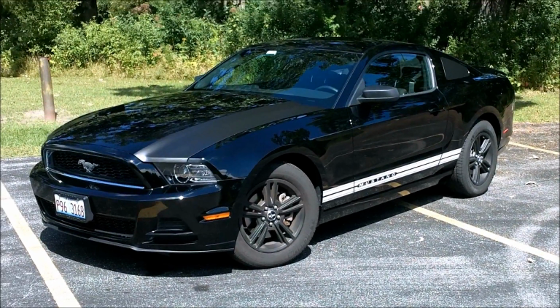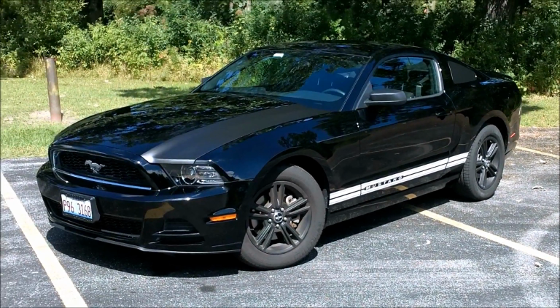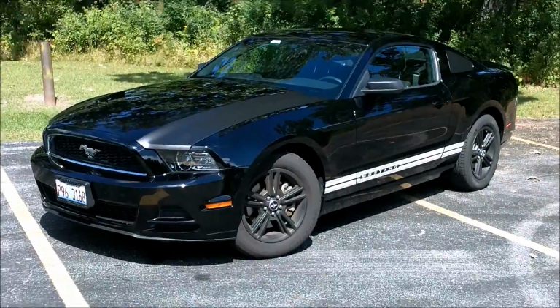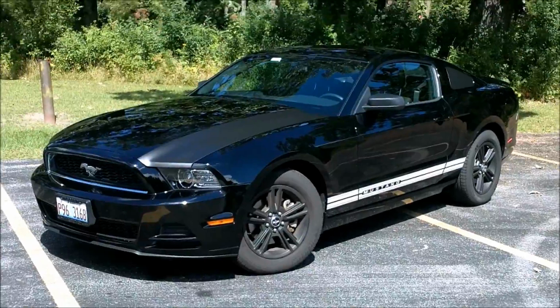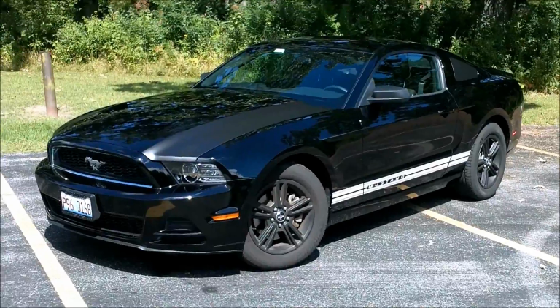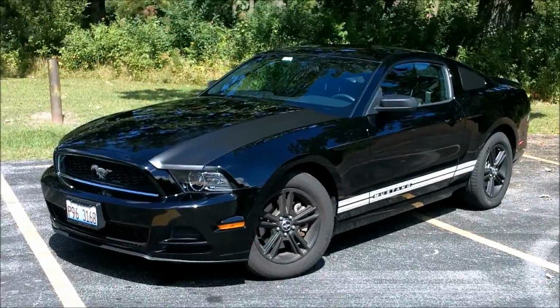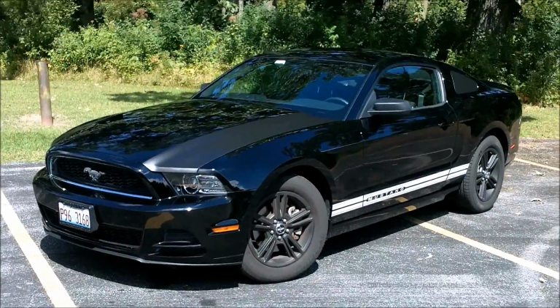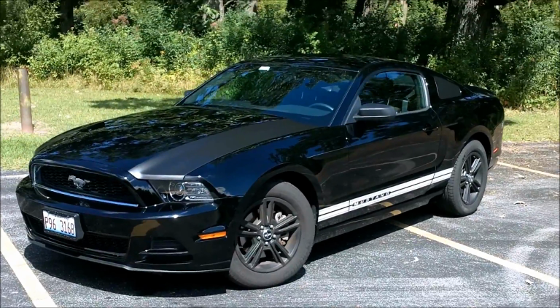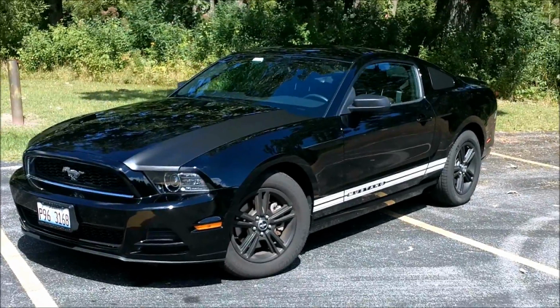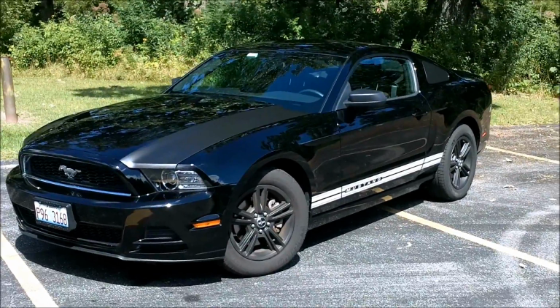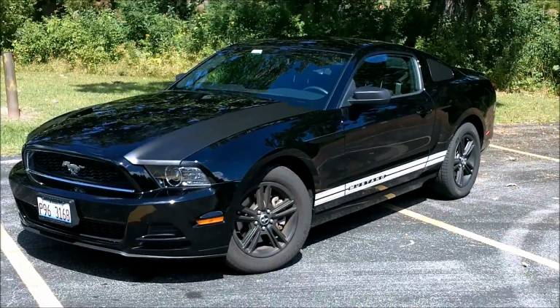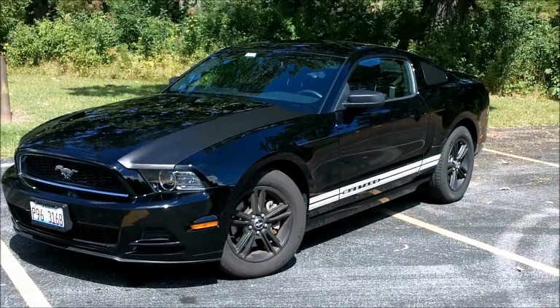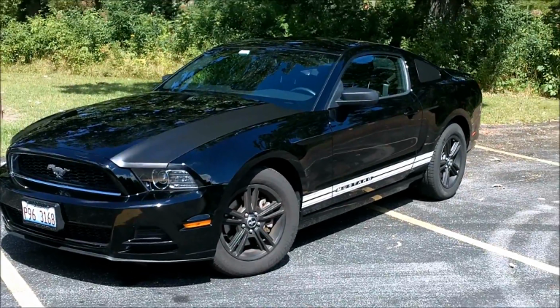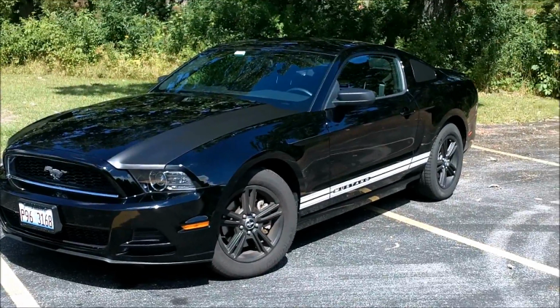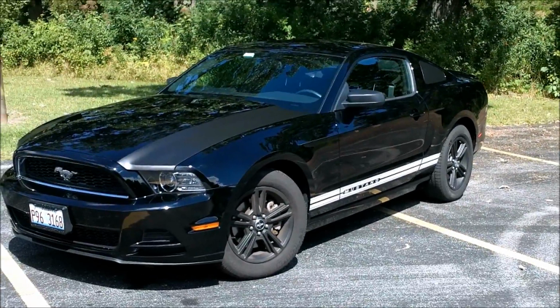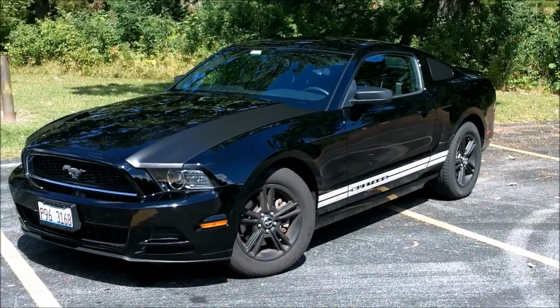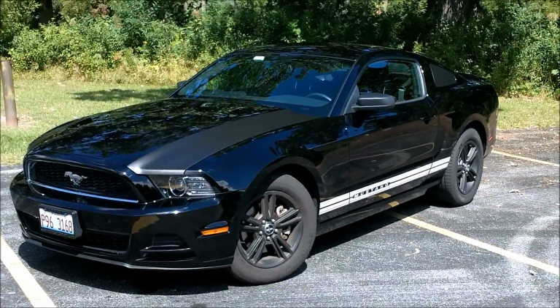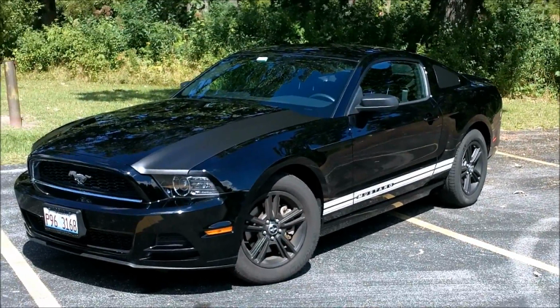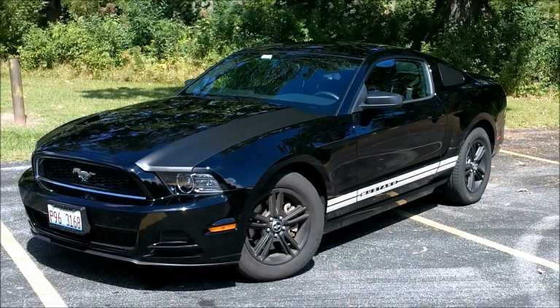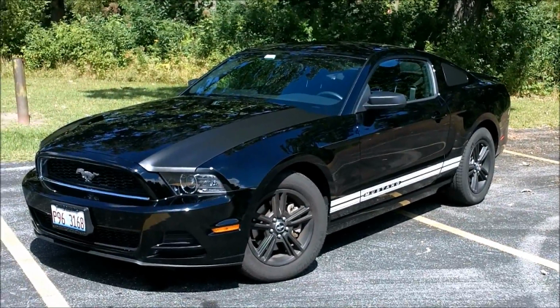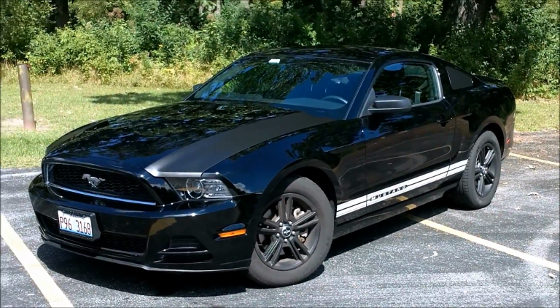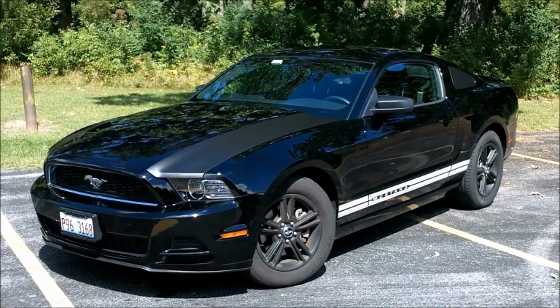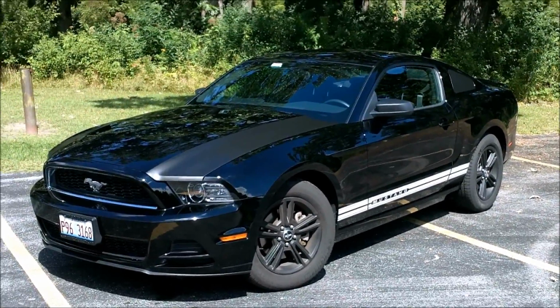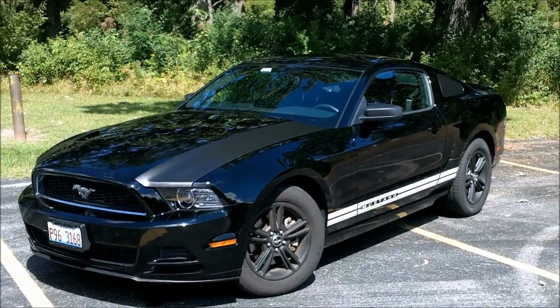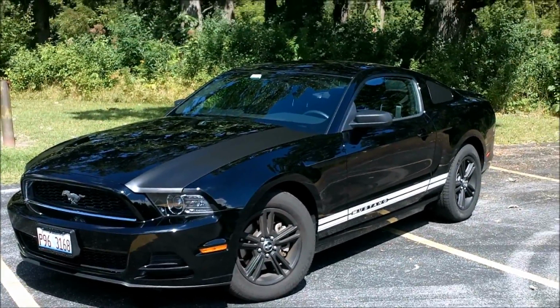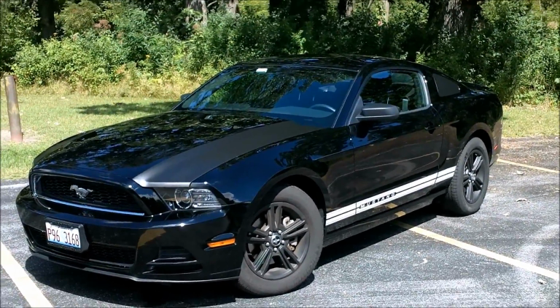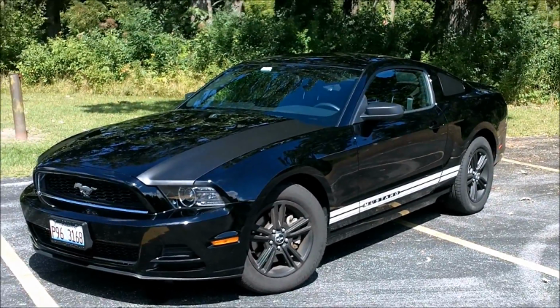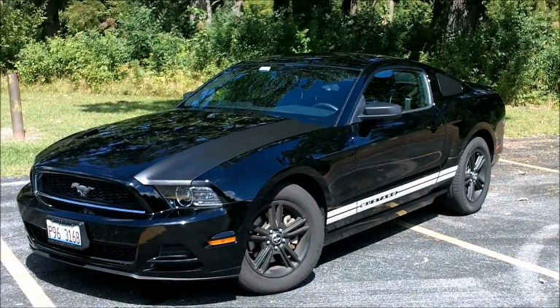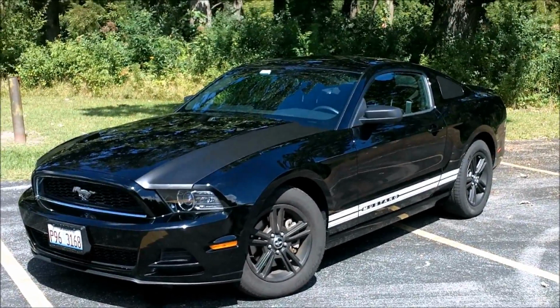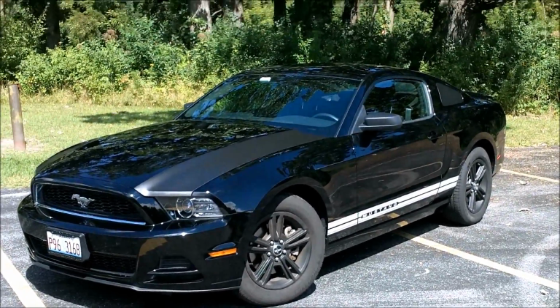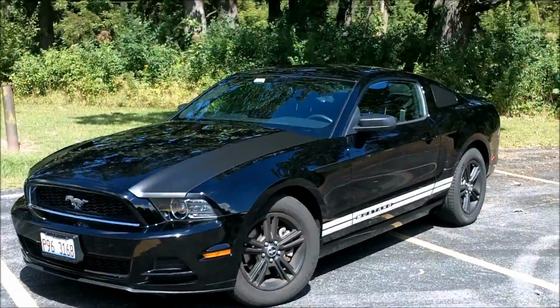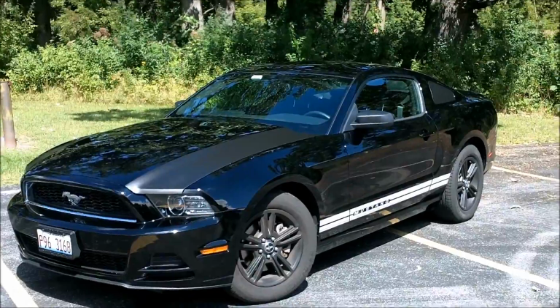Alright, here we got the 2013 Mustang V6, which is the base model.